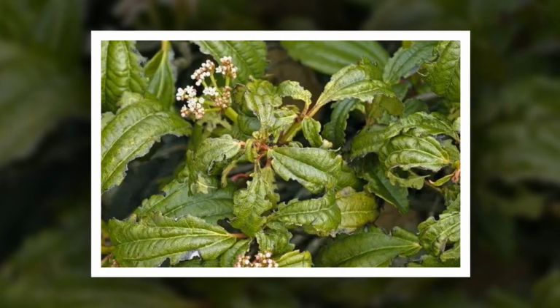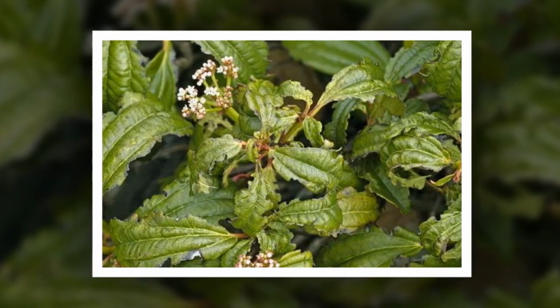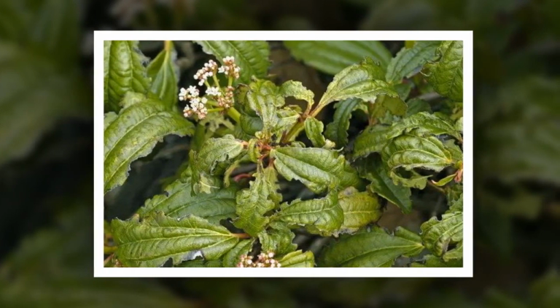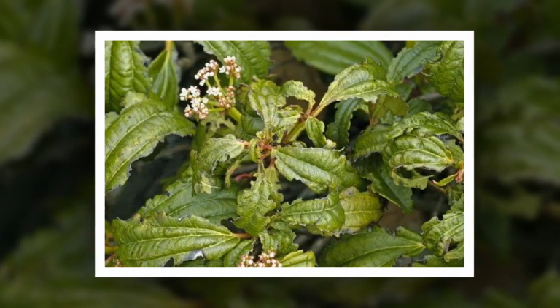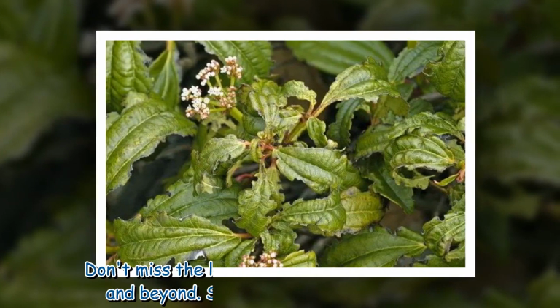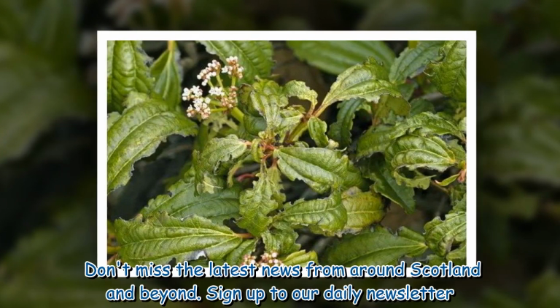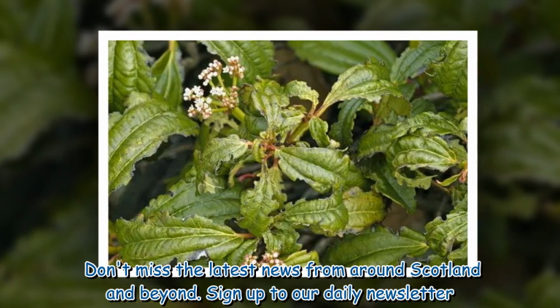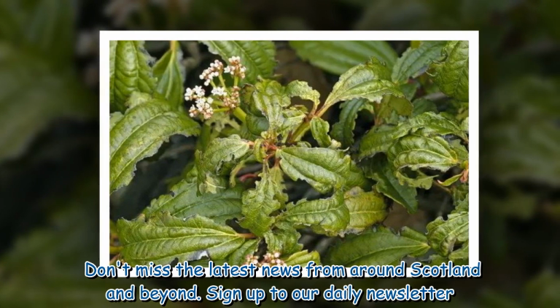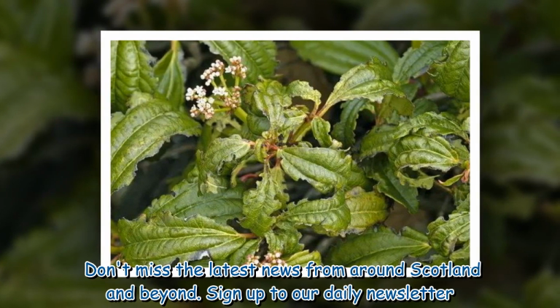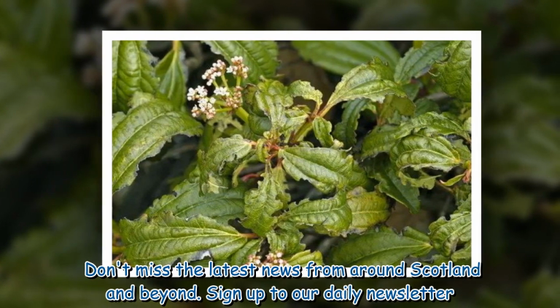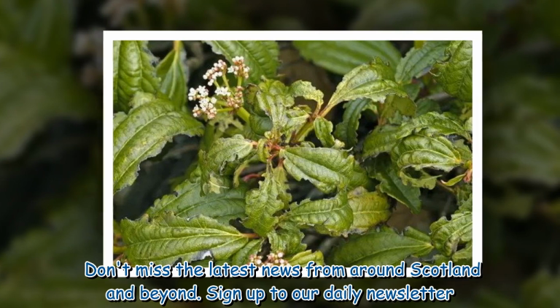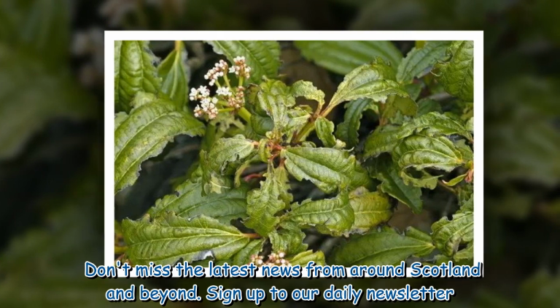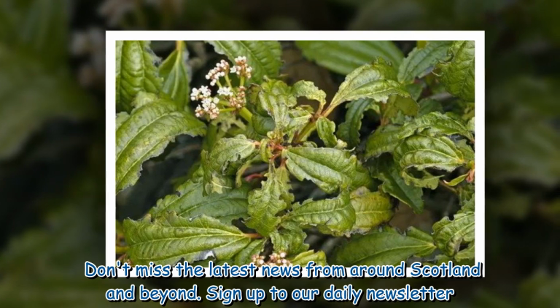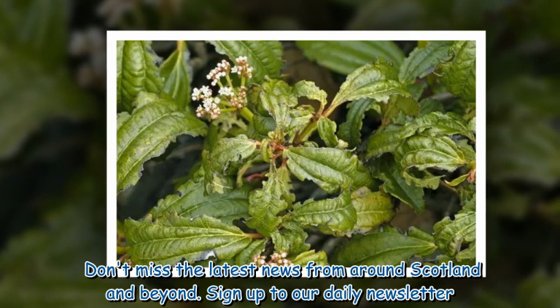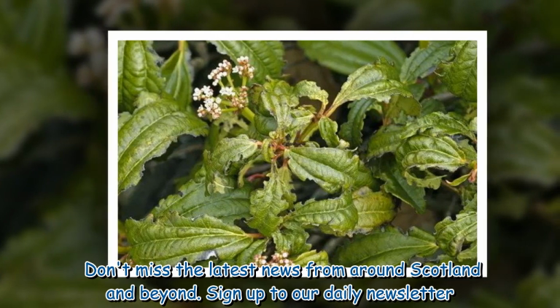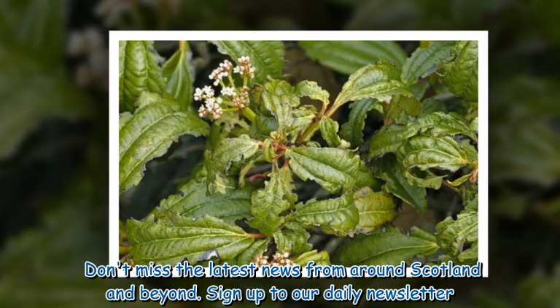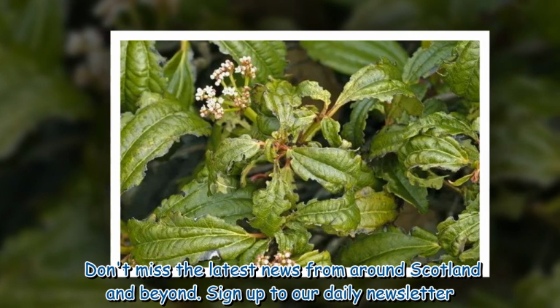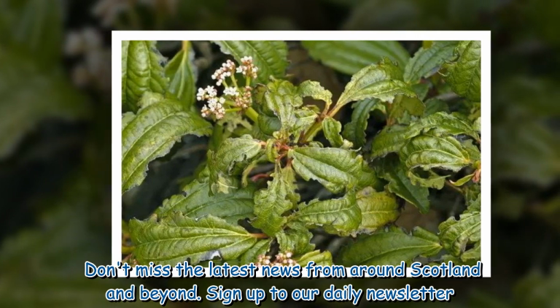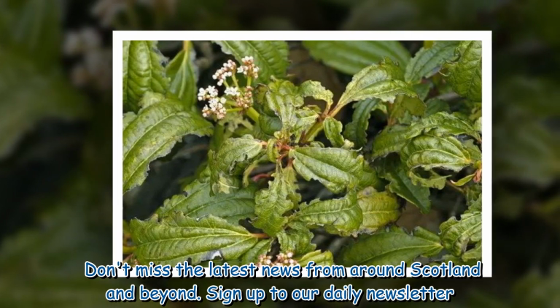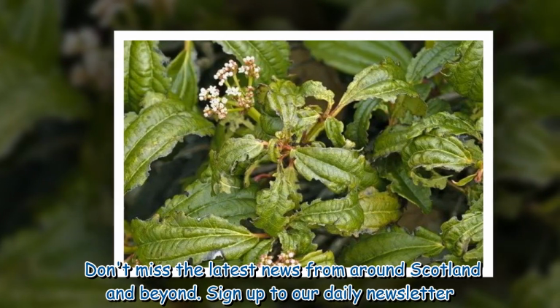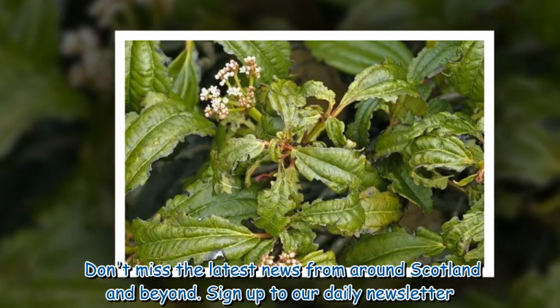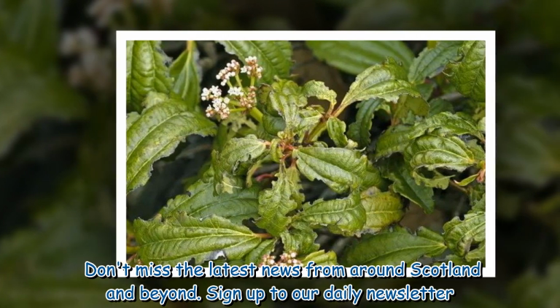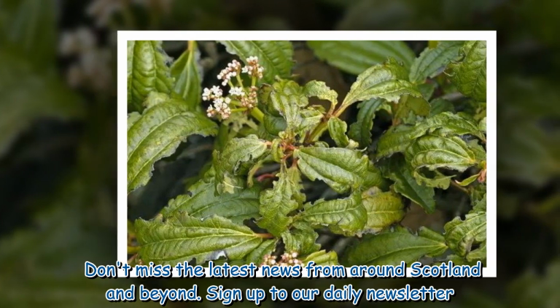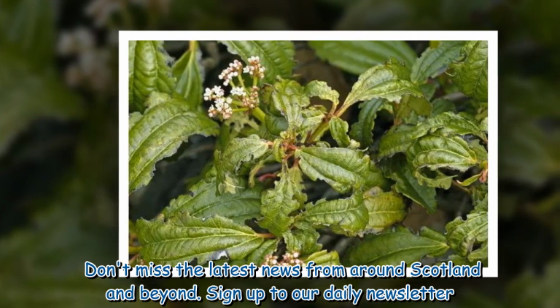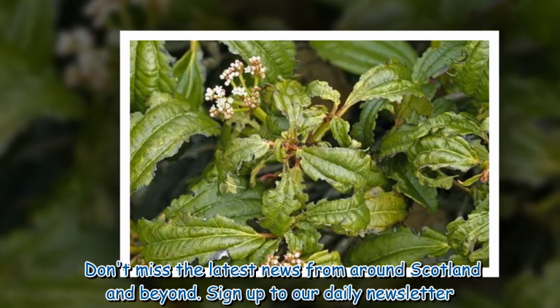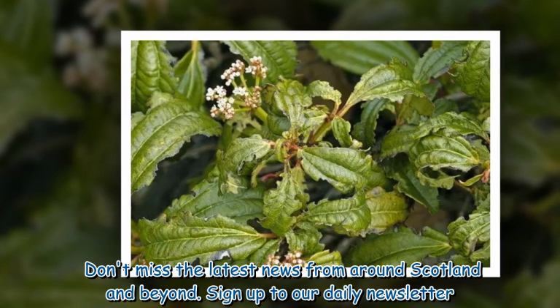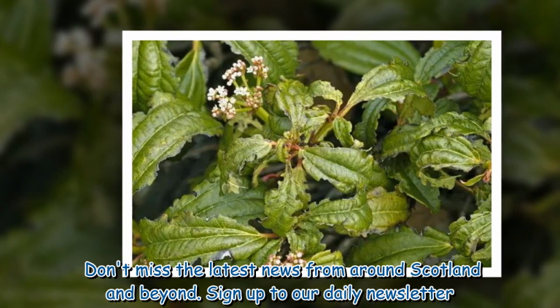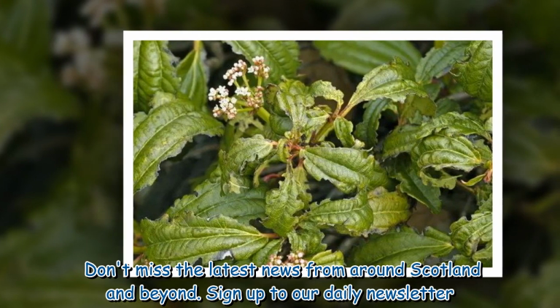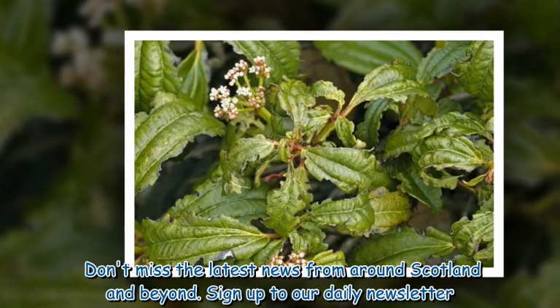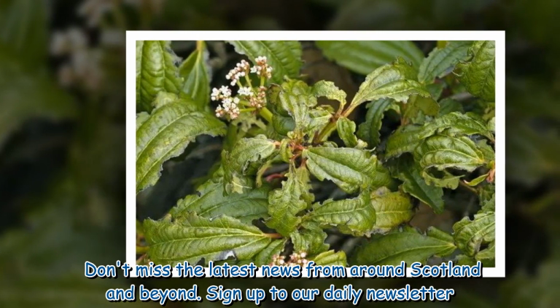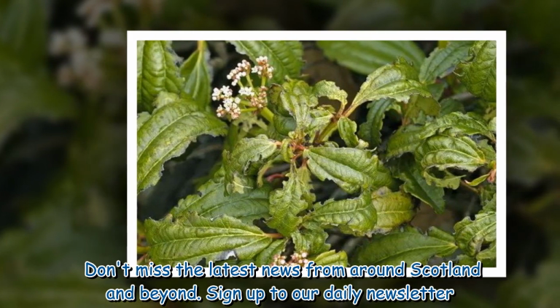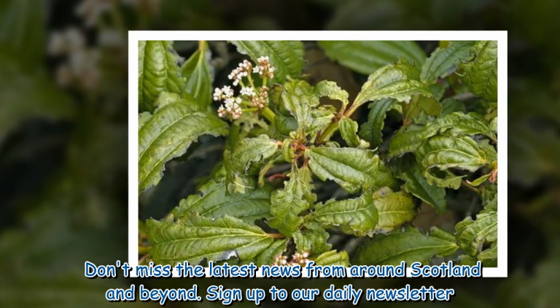Don't miss the latest news from around Scotland and beyond. Sign up to our daily newsletter.